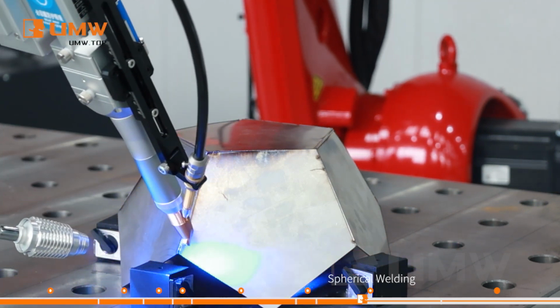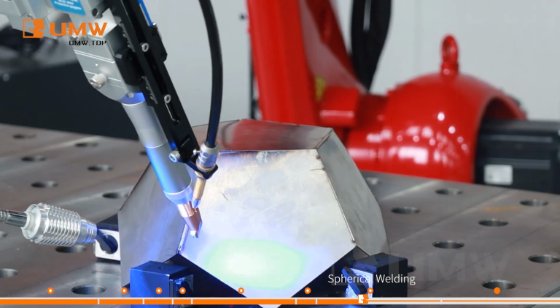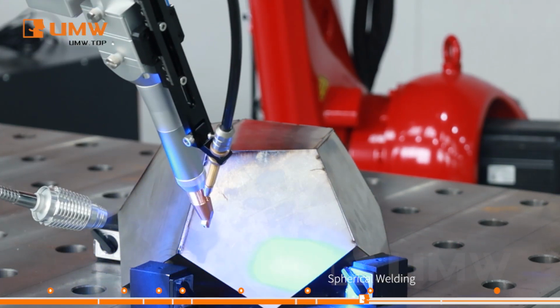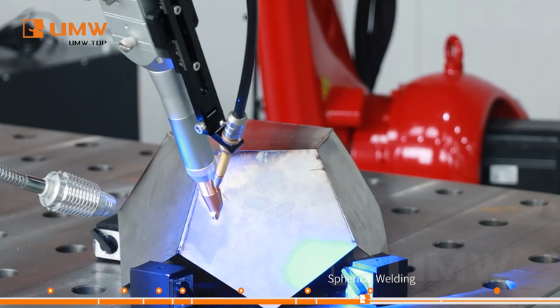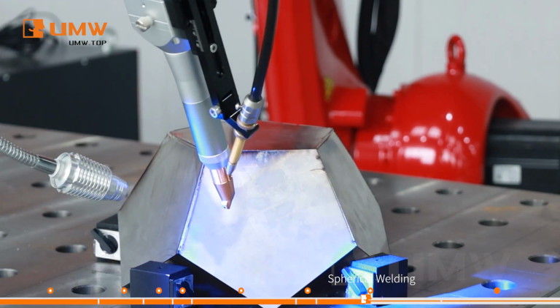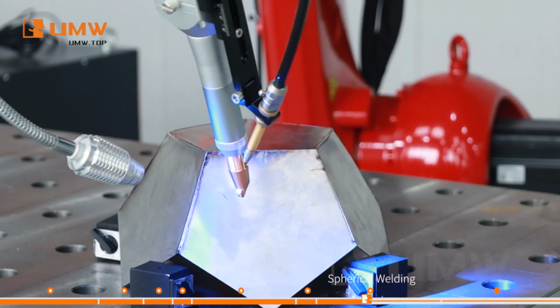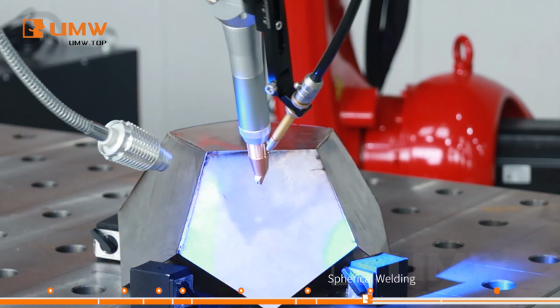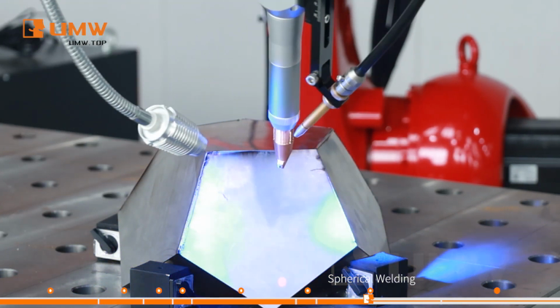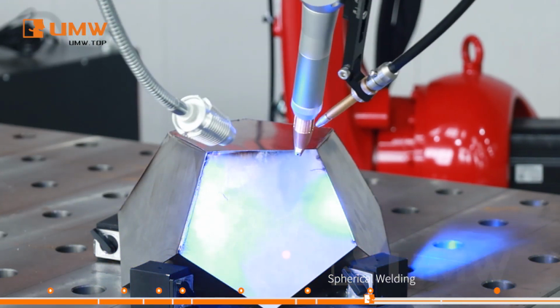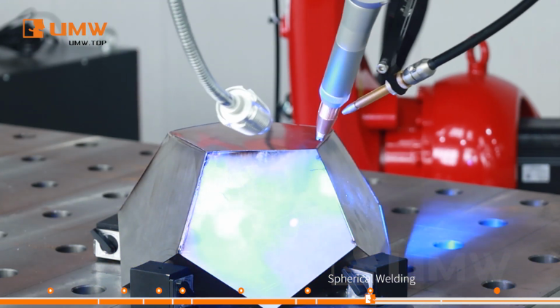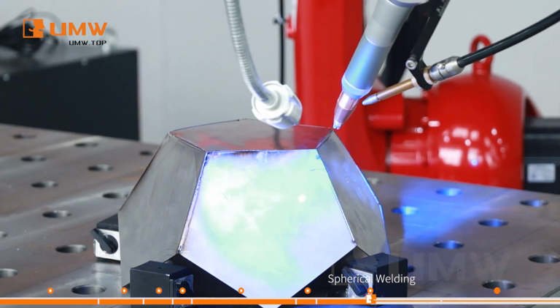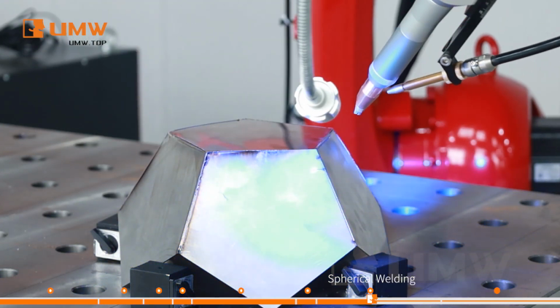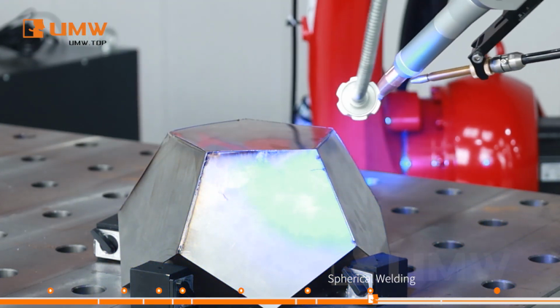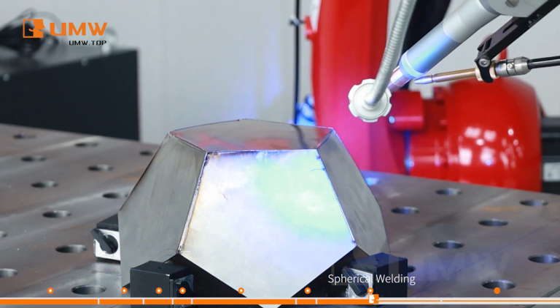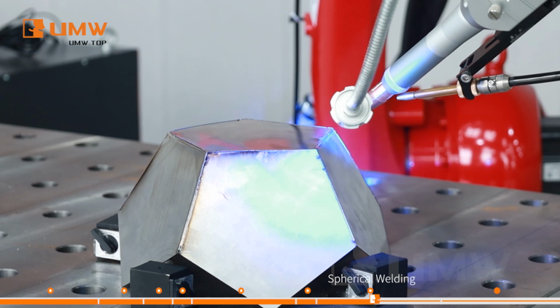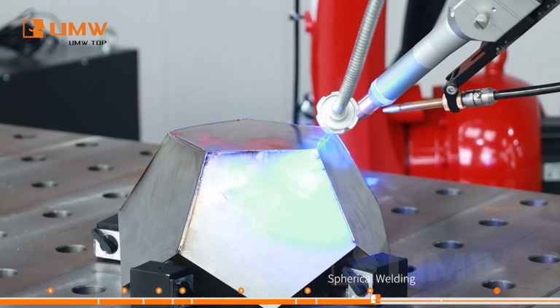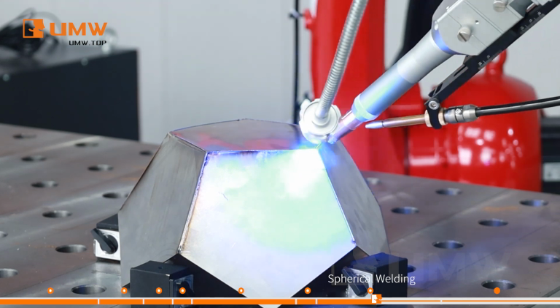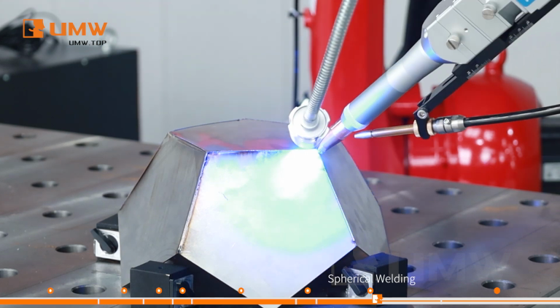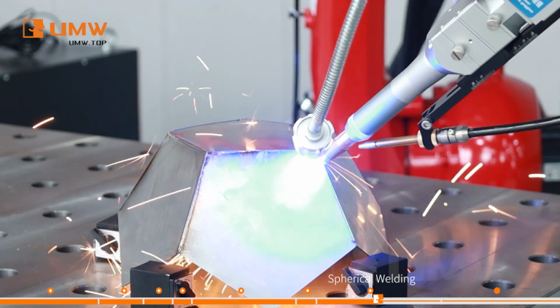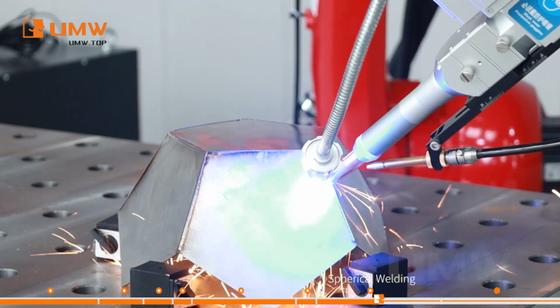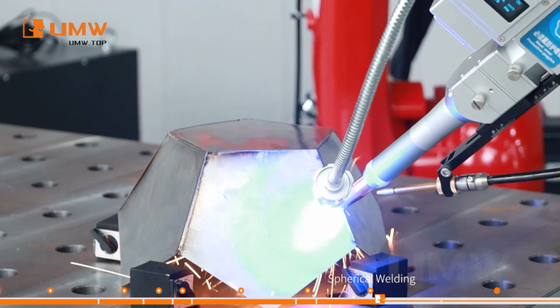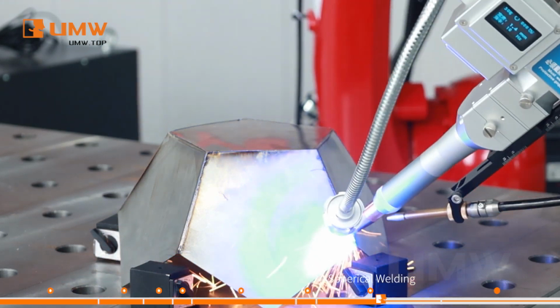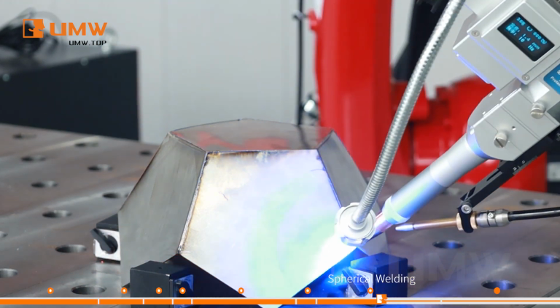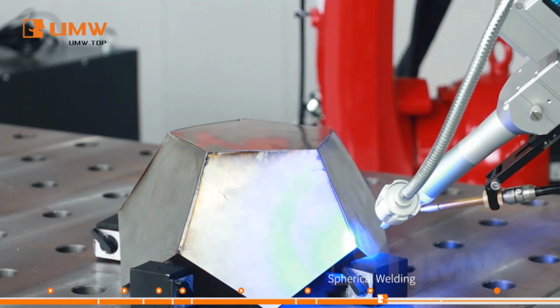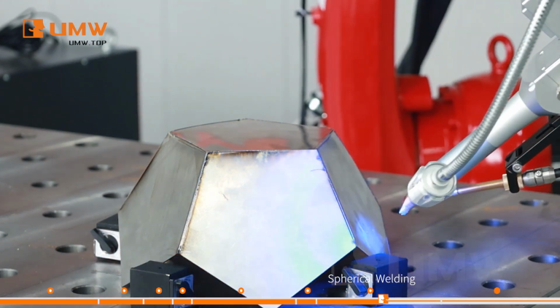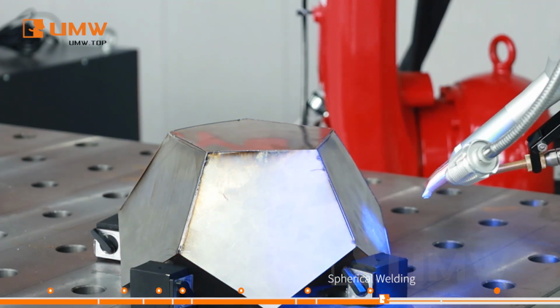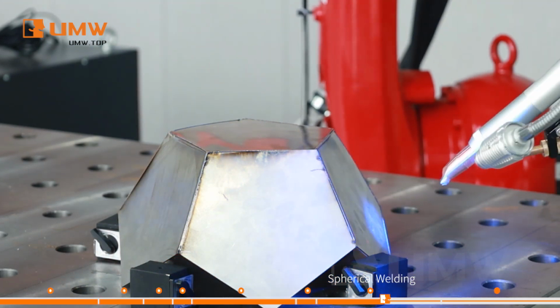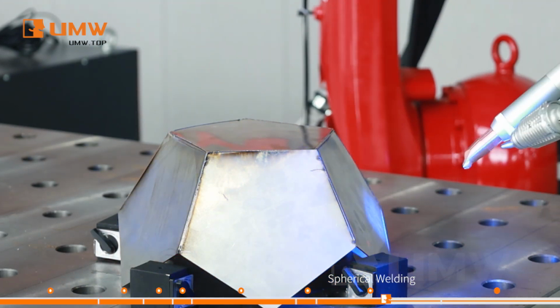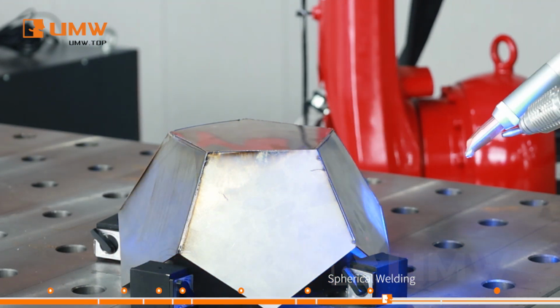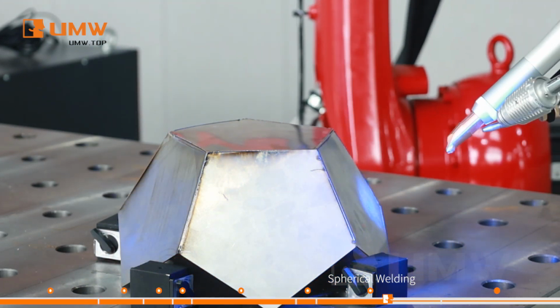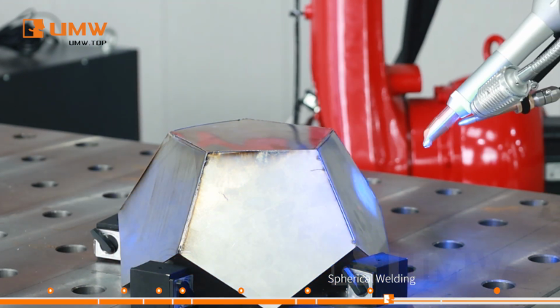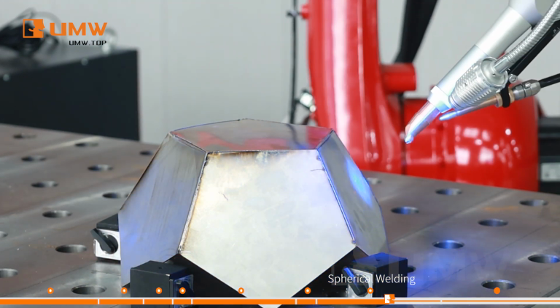The circular welding function allows one-time molding, providing better sealing performance for airtight results.